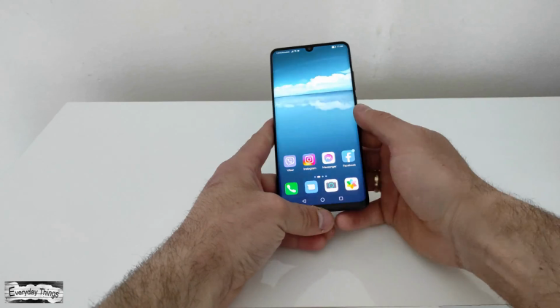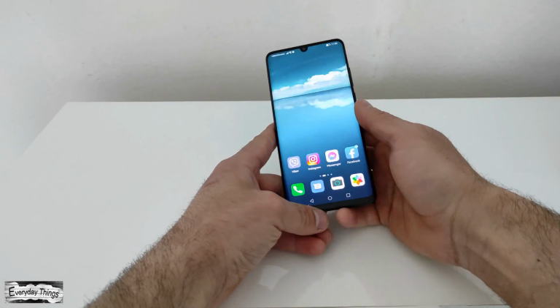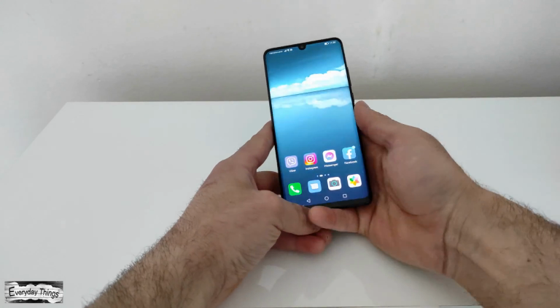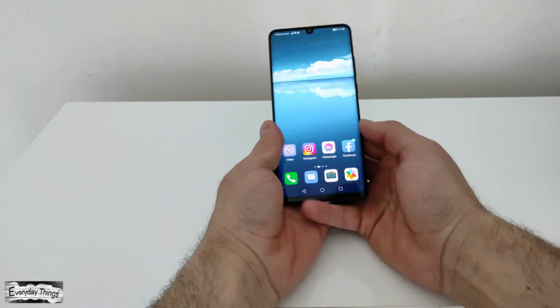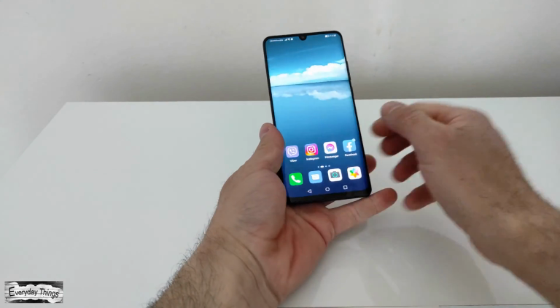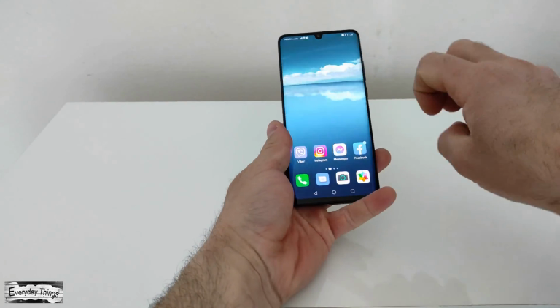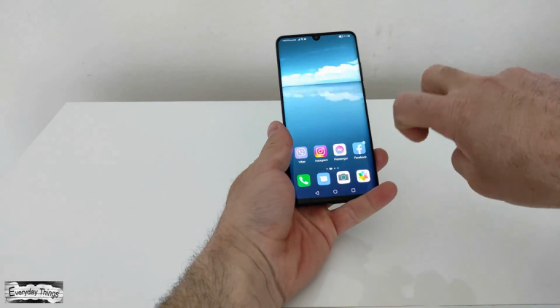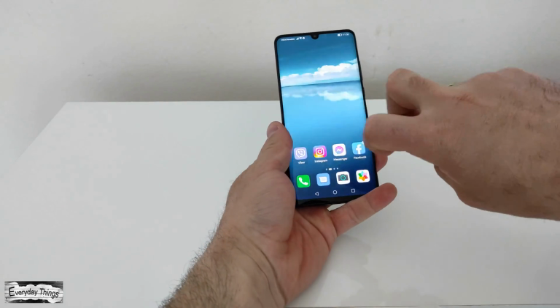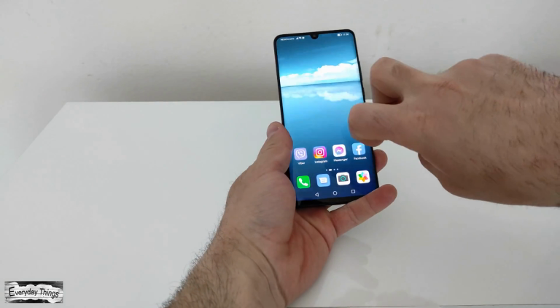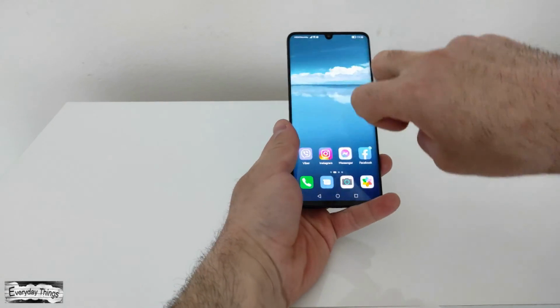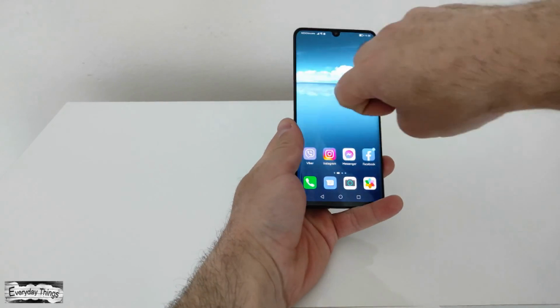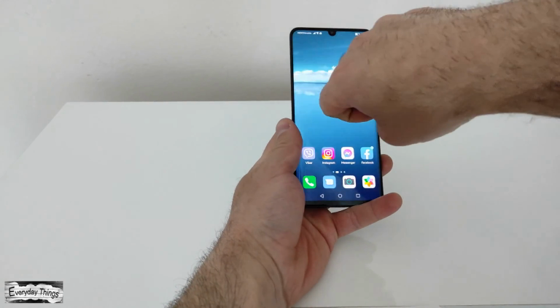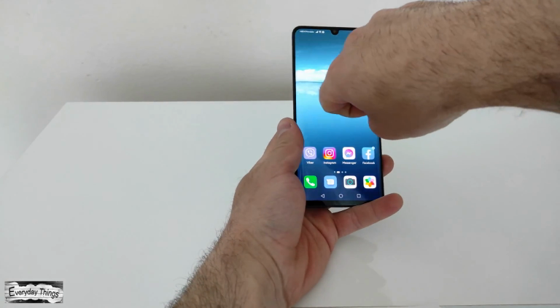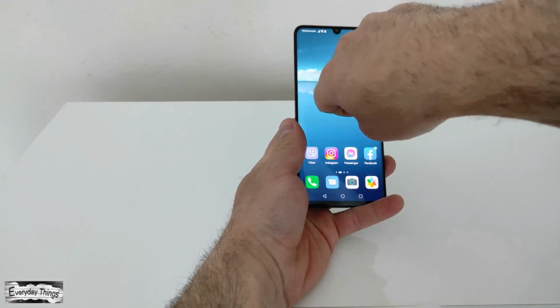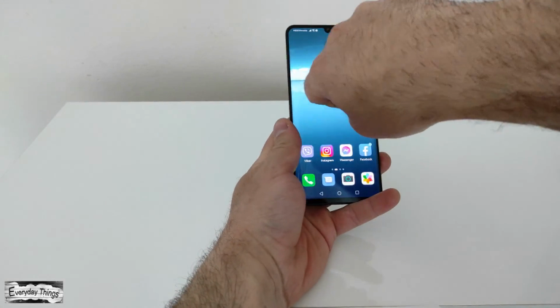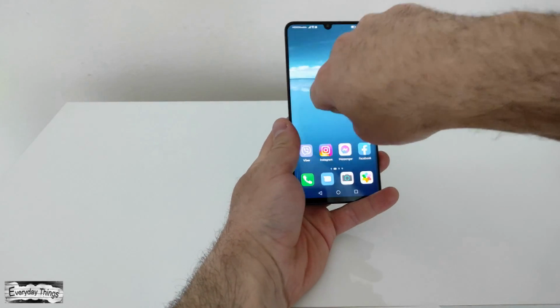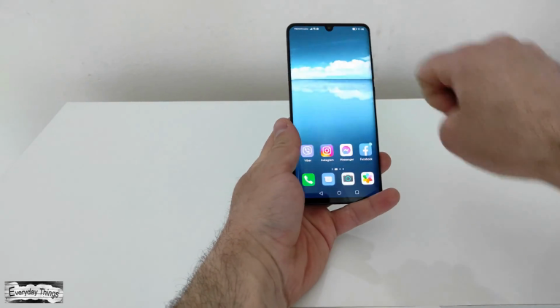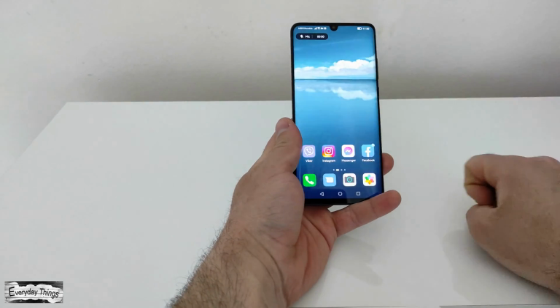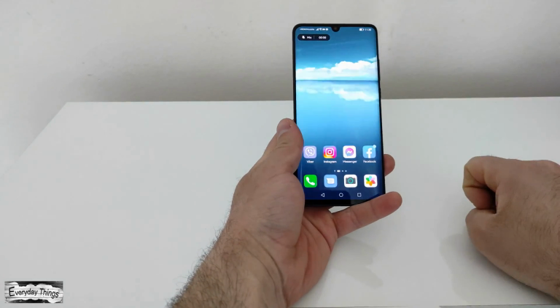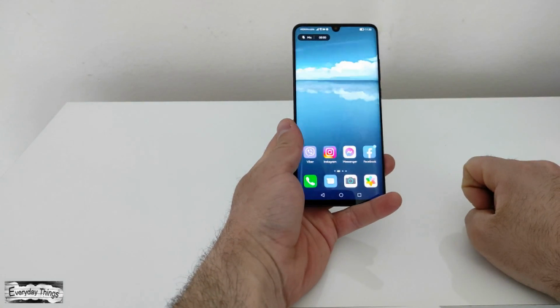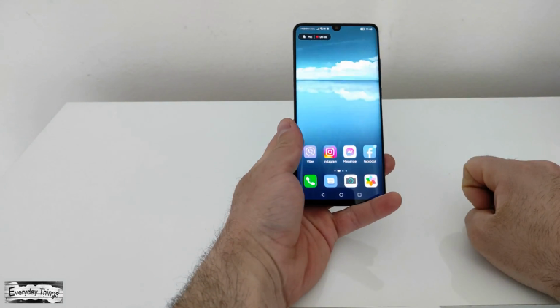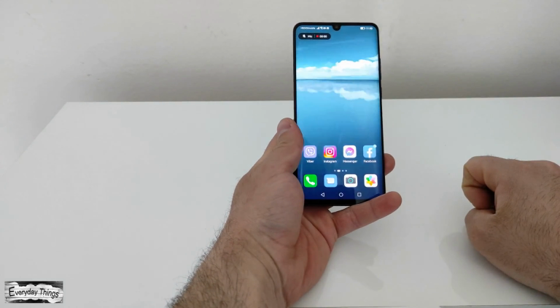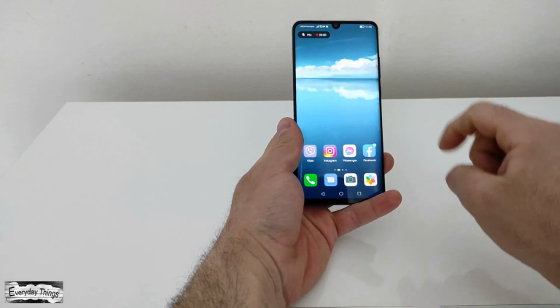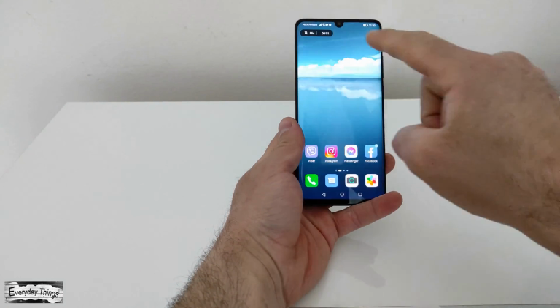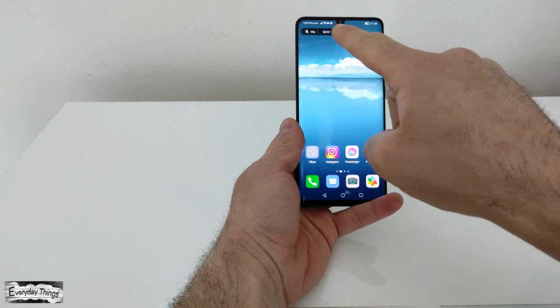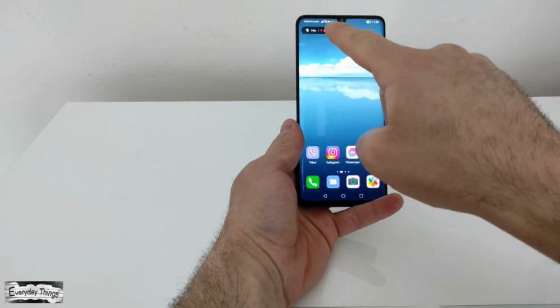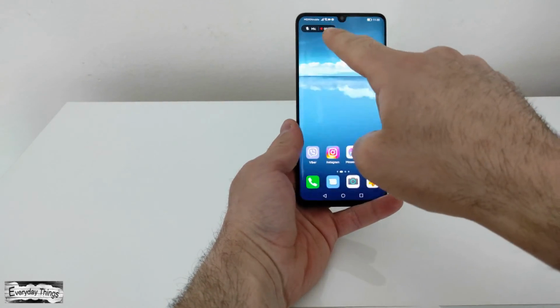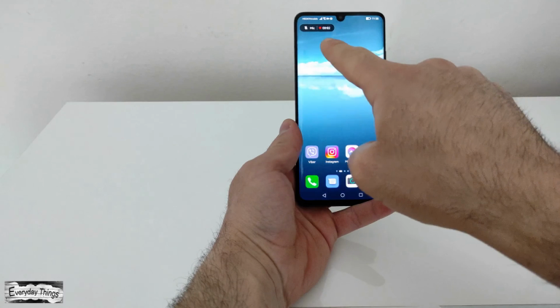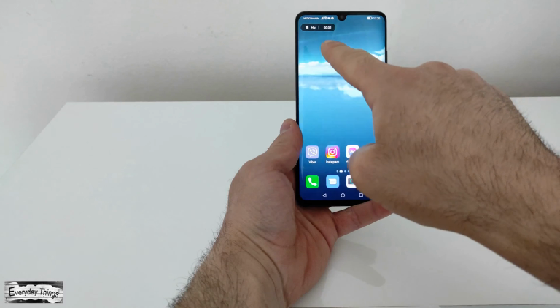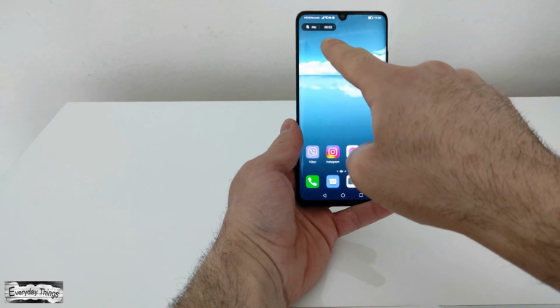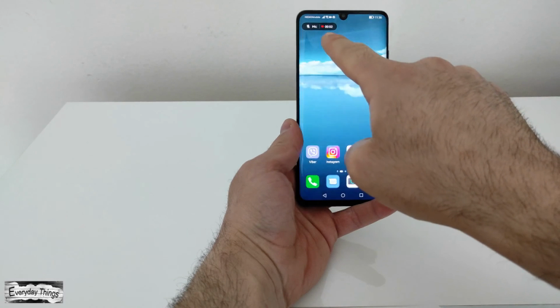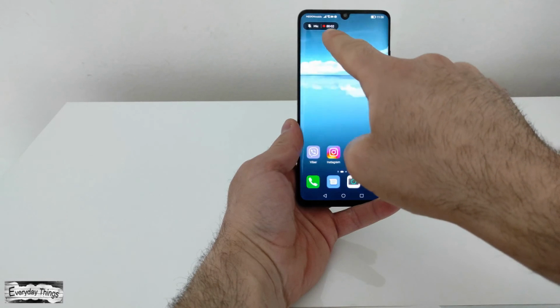To start the built-in screen recorder, you need to knock twice on the screen with two knuckles to start your screen recording.